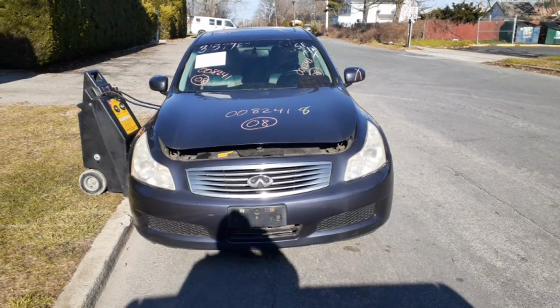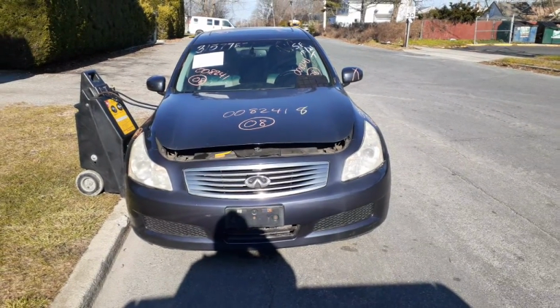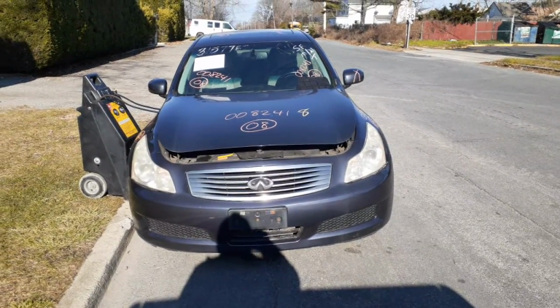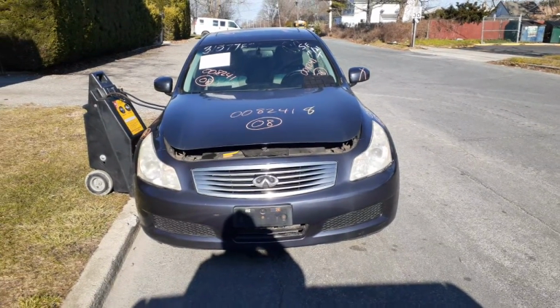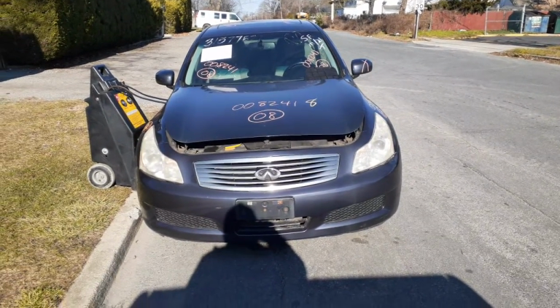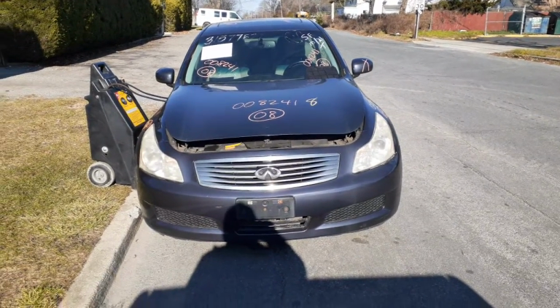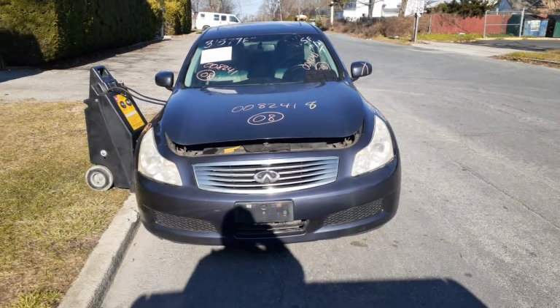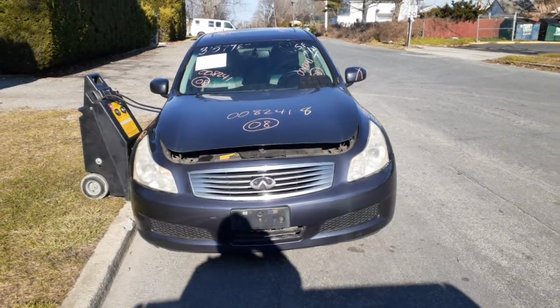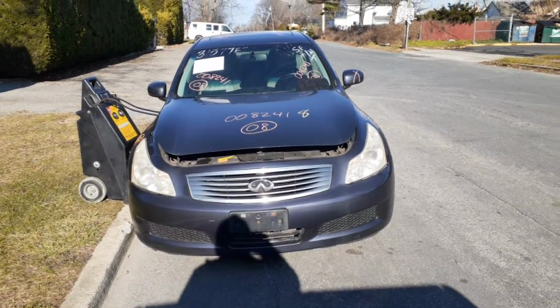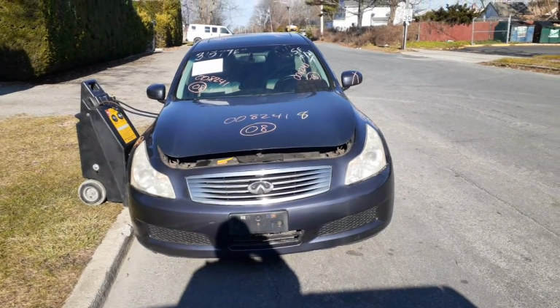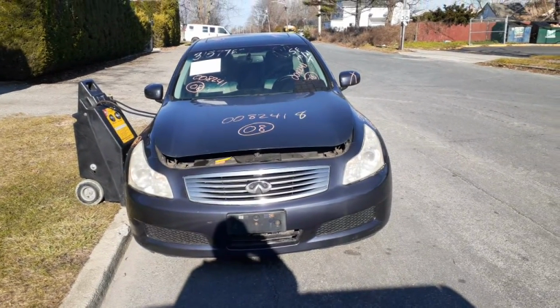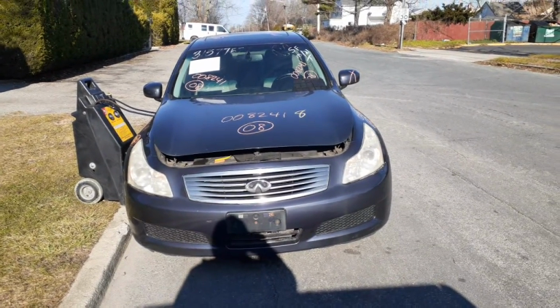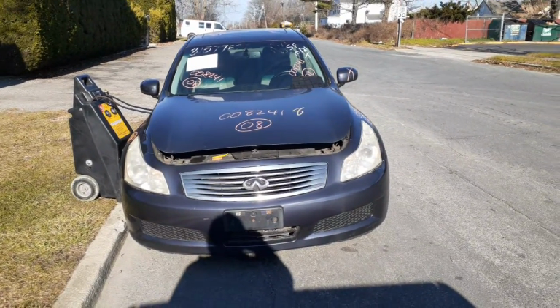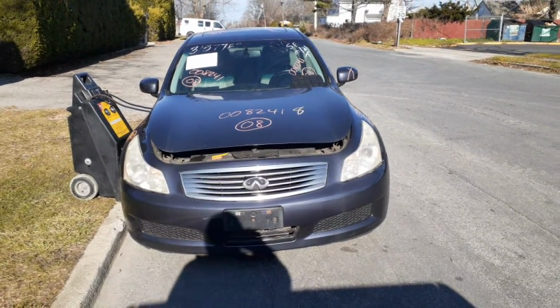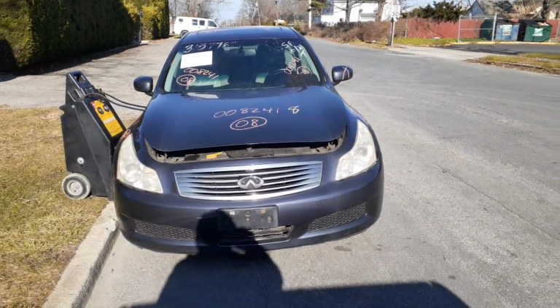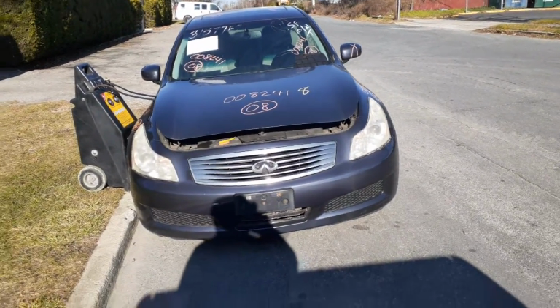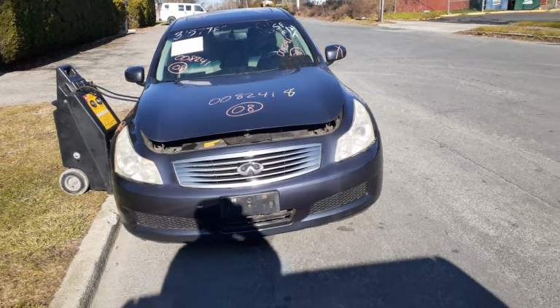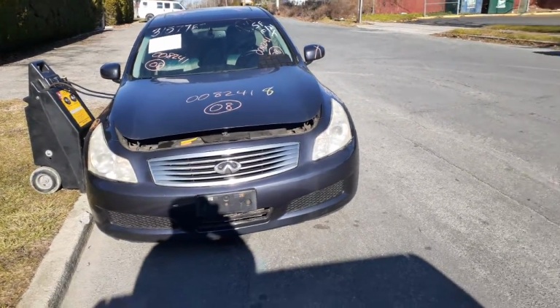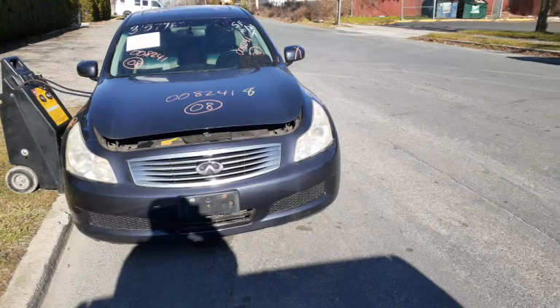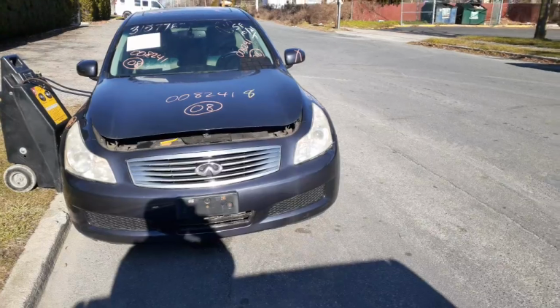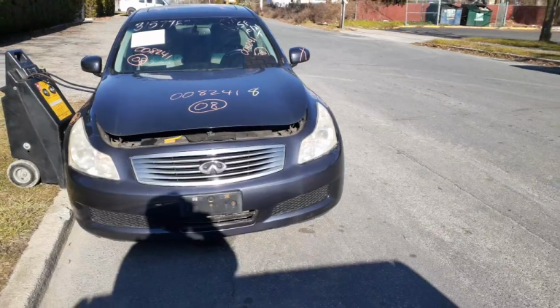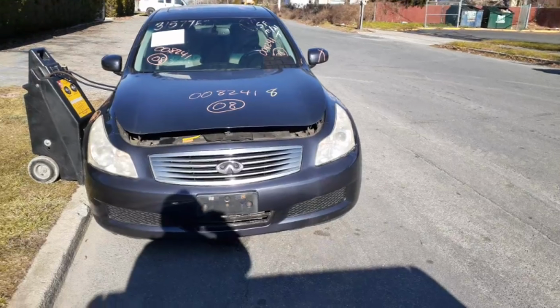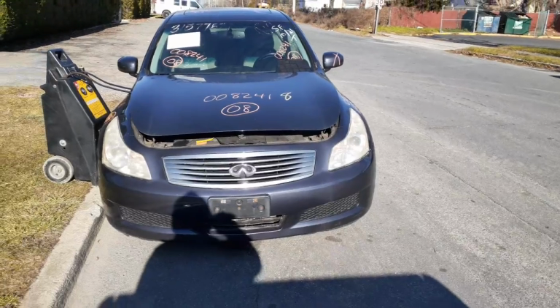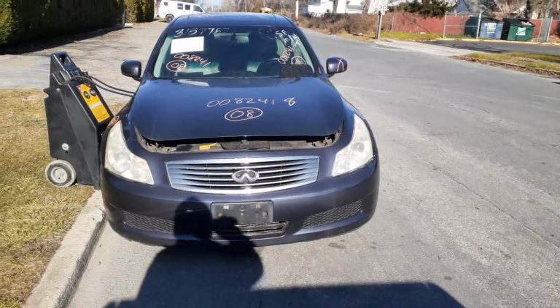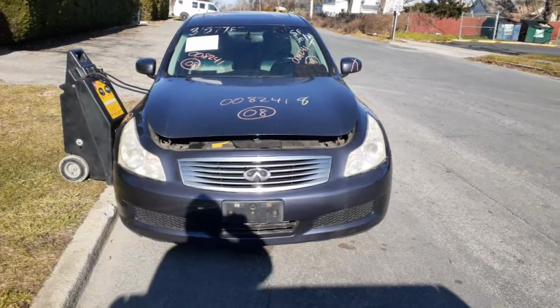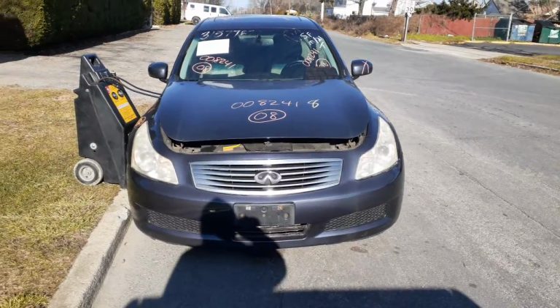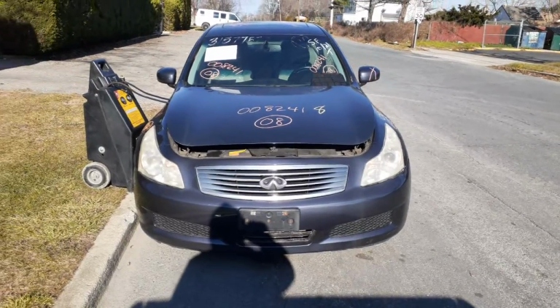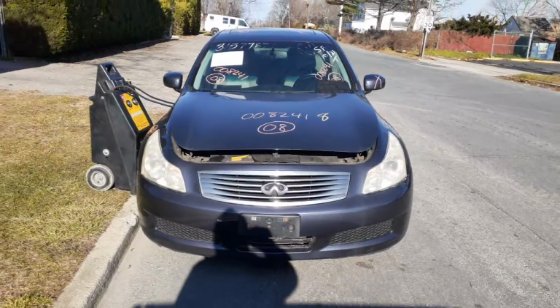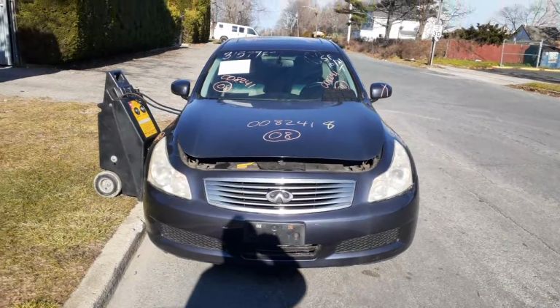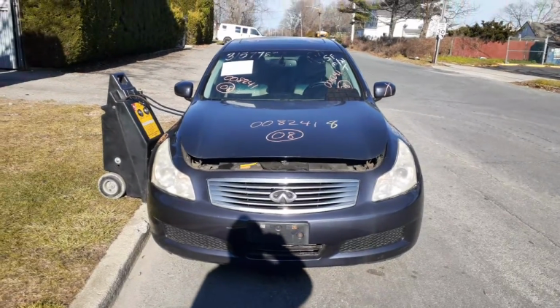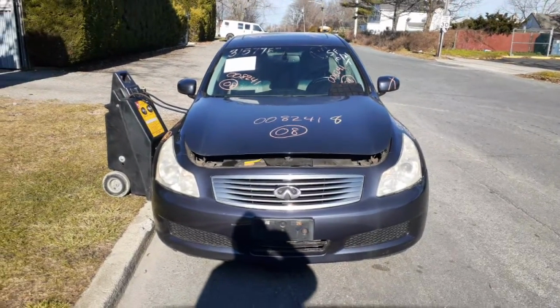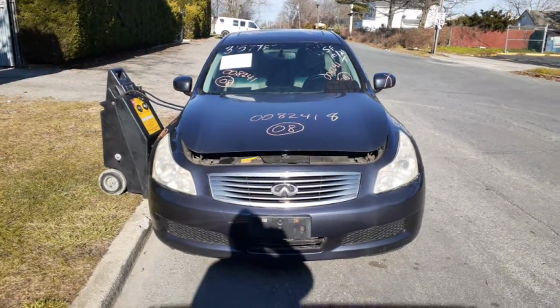This here is a flood car. It's got 235,000 miles on it.